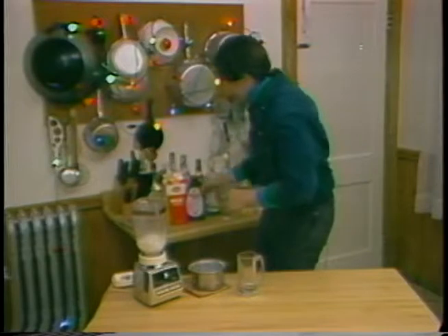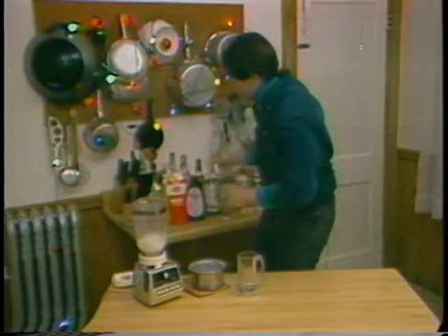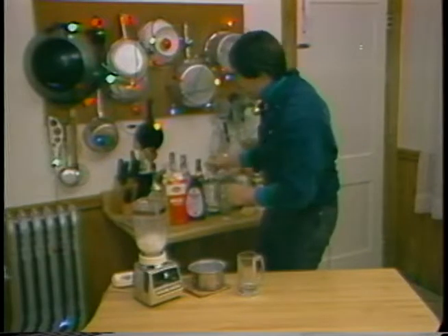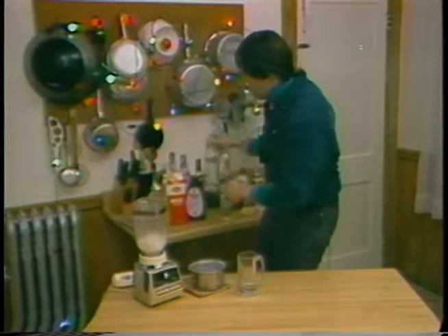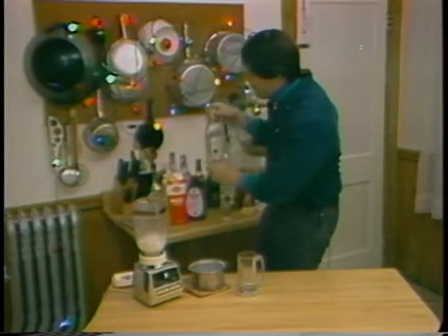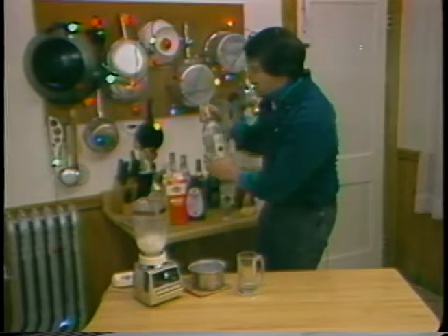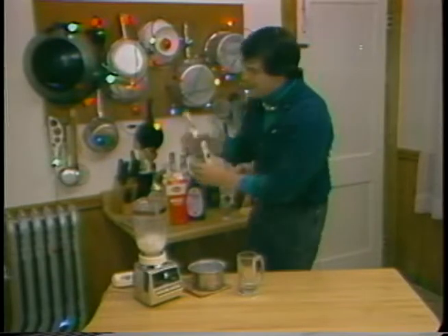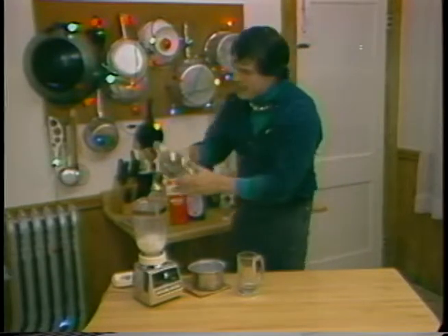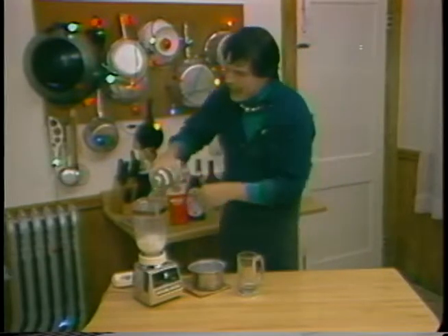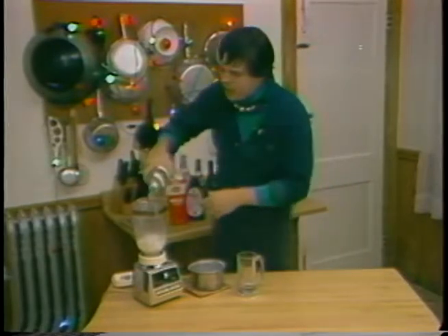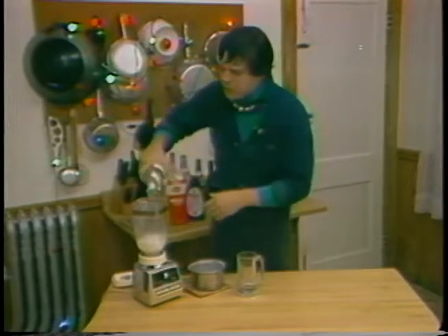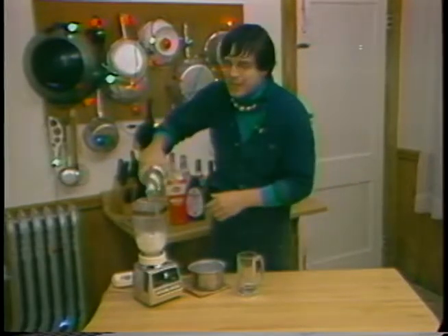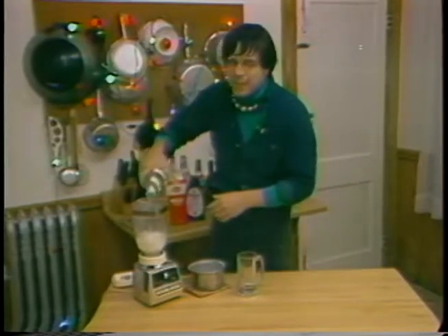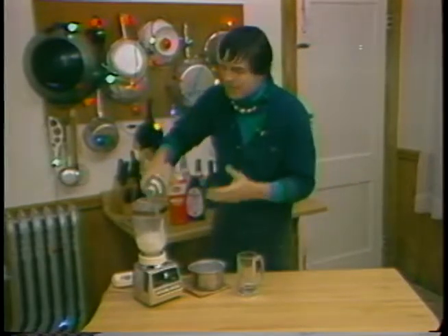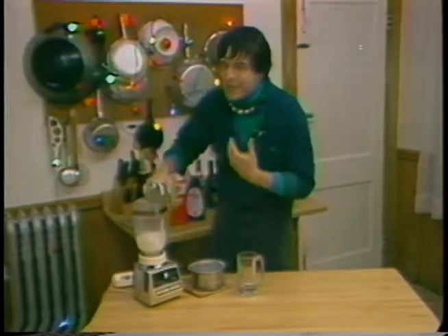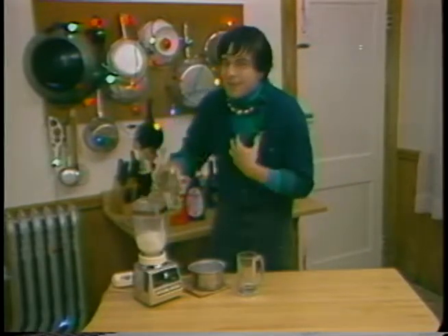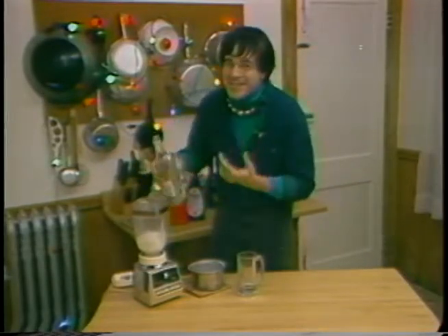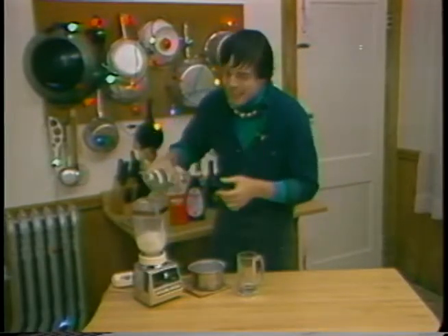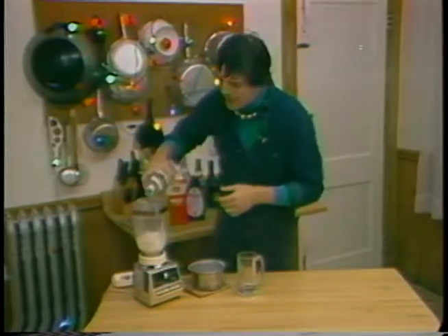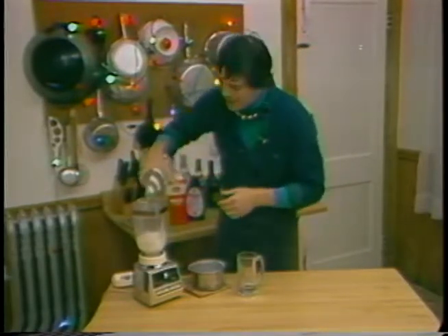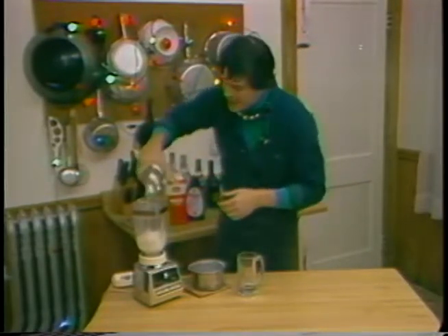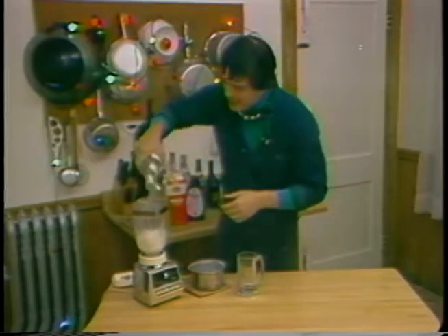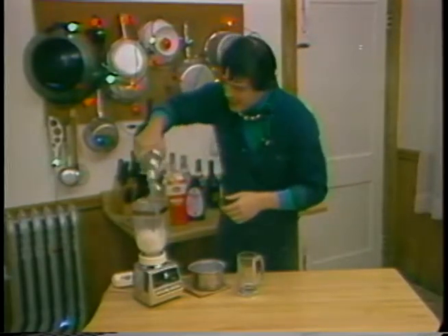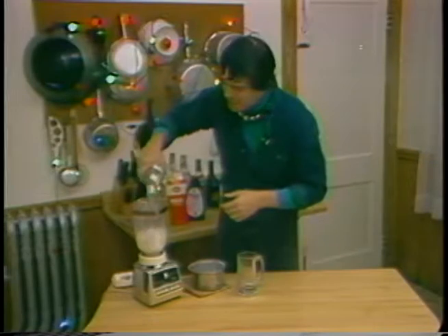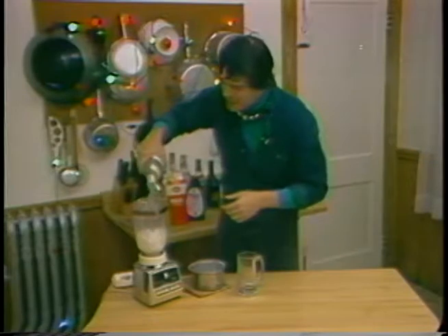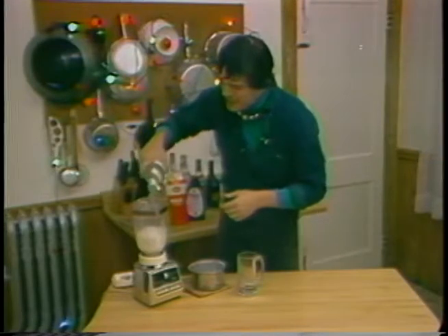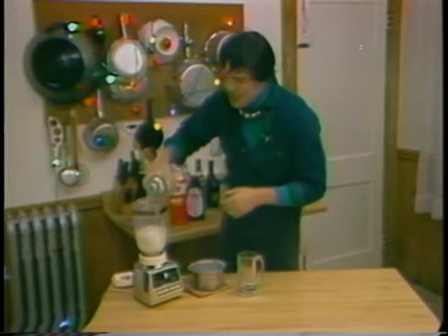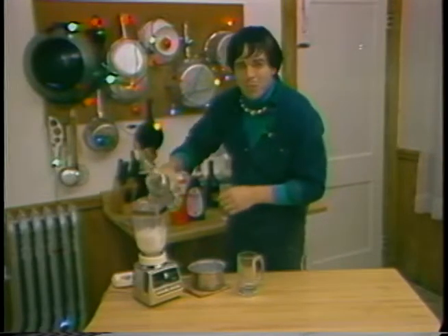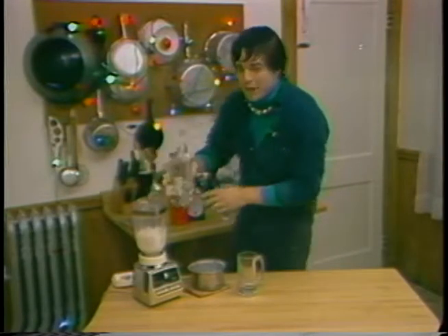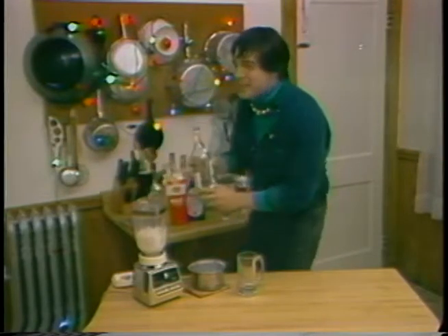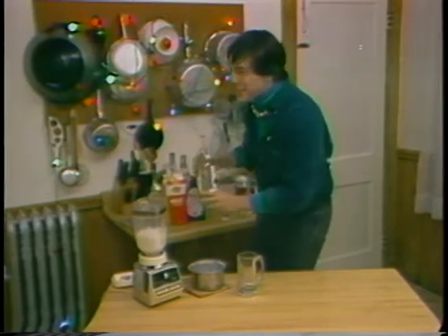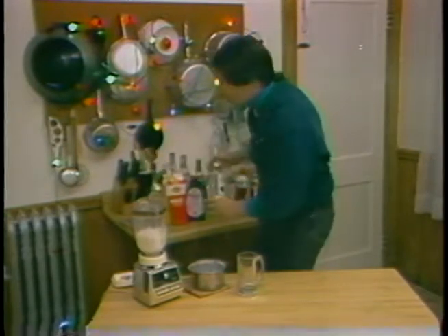Then we go for the rum. A lot of people say go with two ounces of rum, but I'm a six-ouncer myself, so I just continue to pour until sweet.